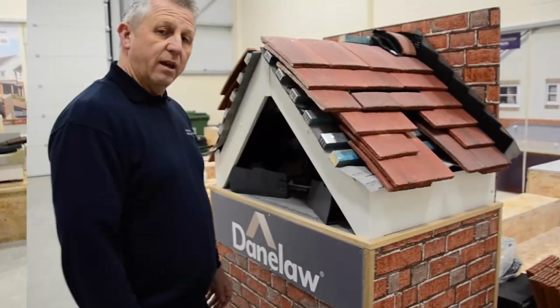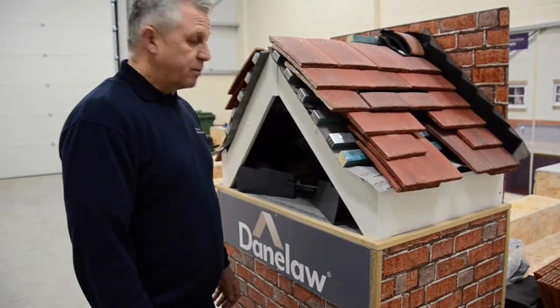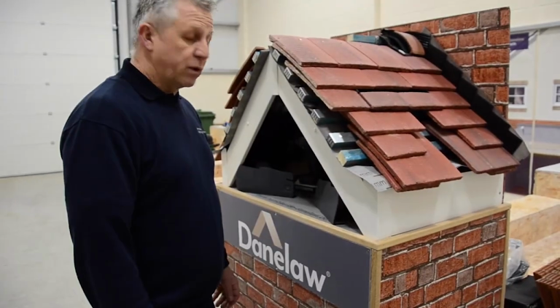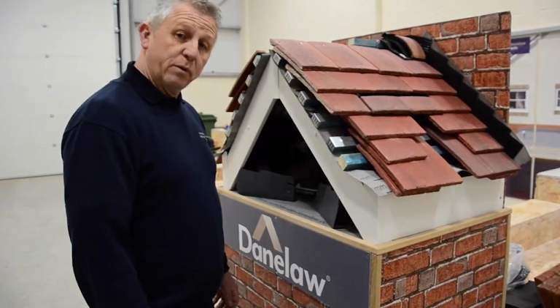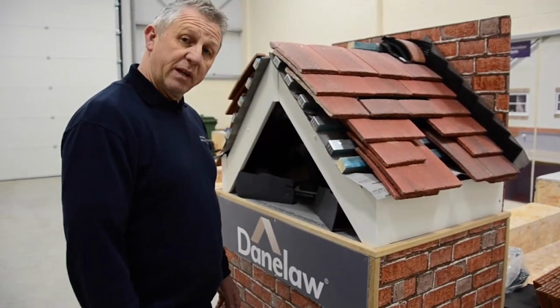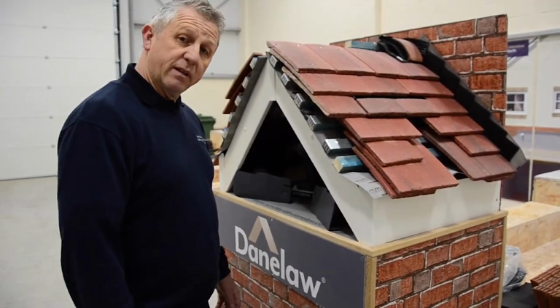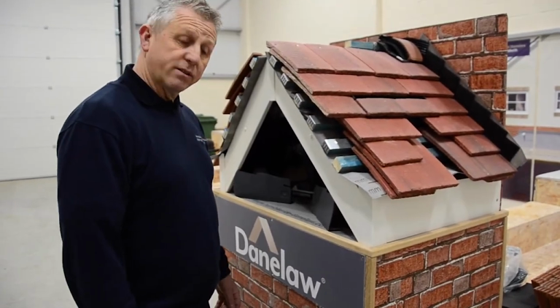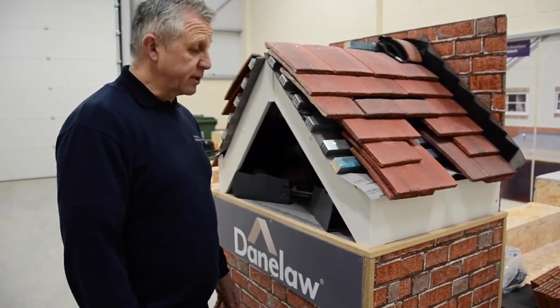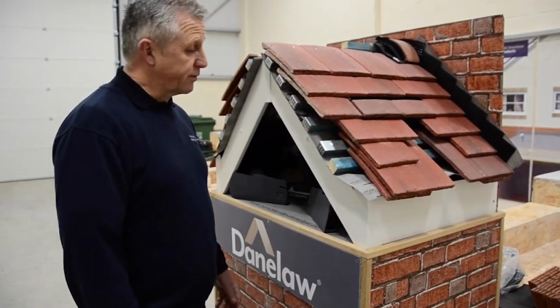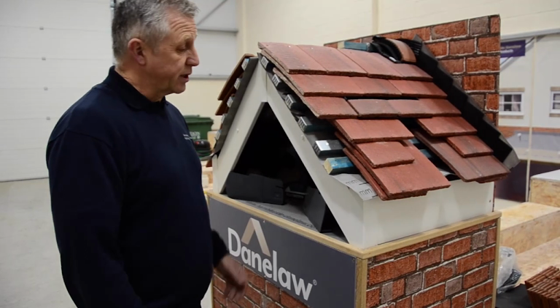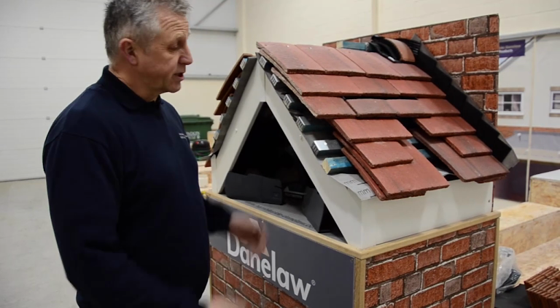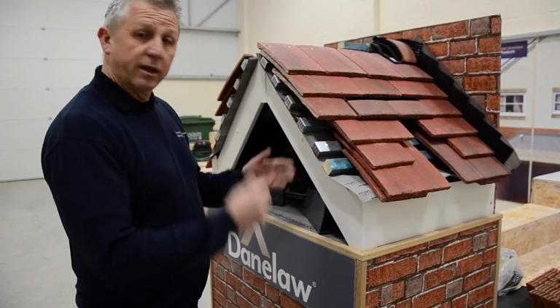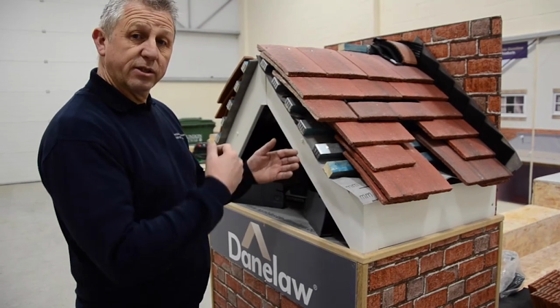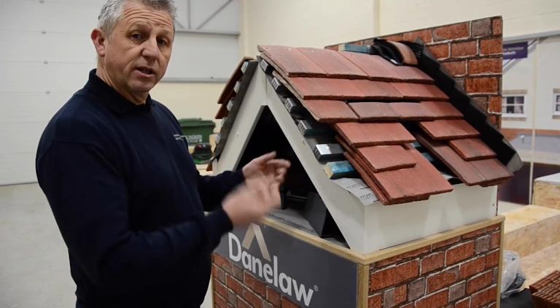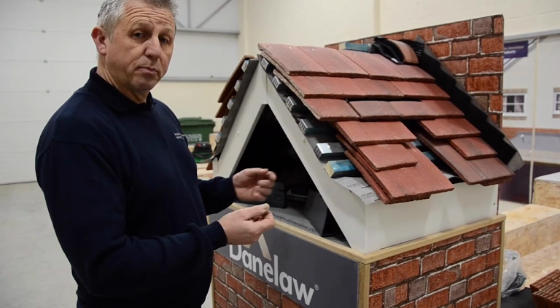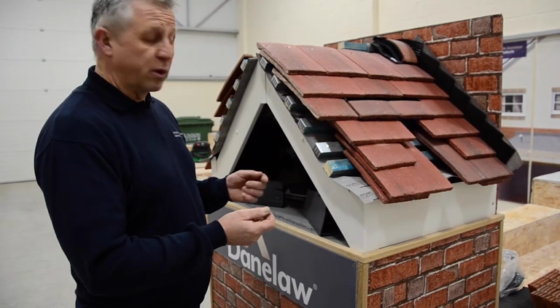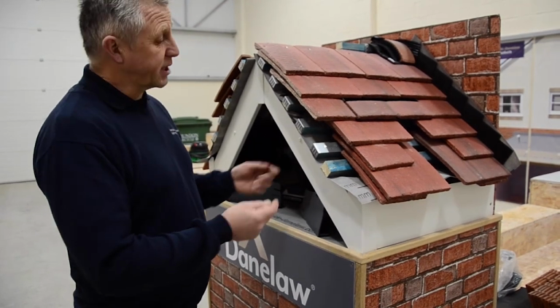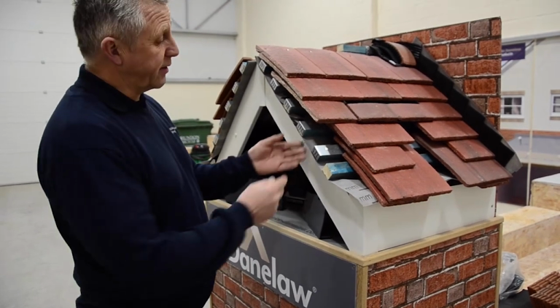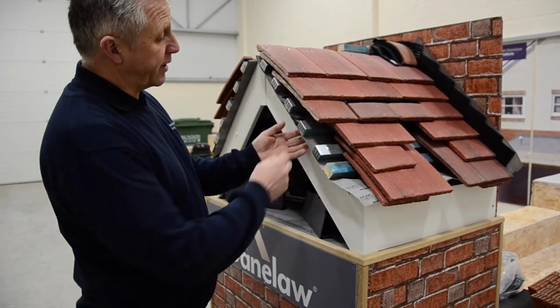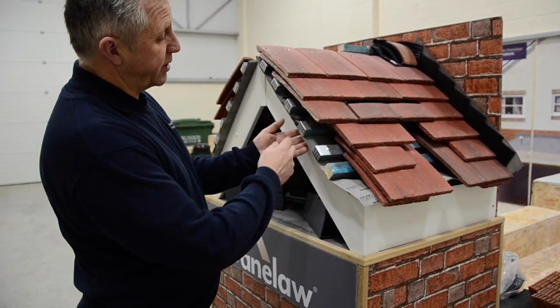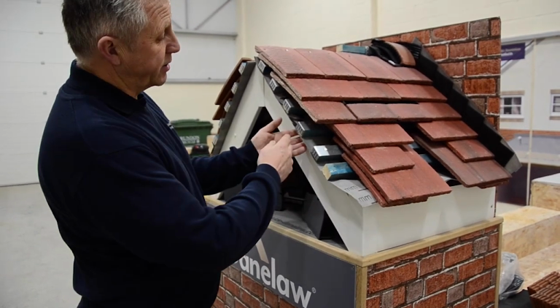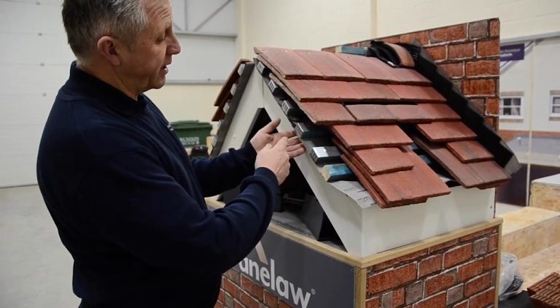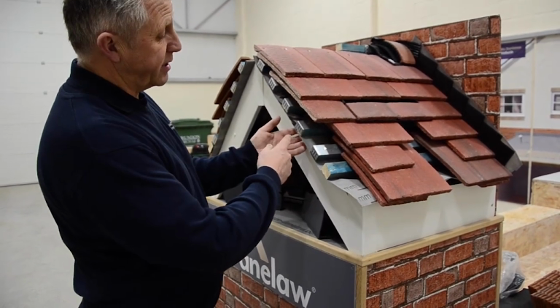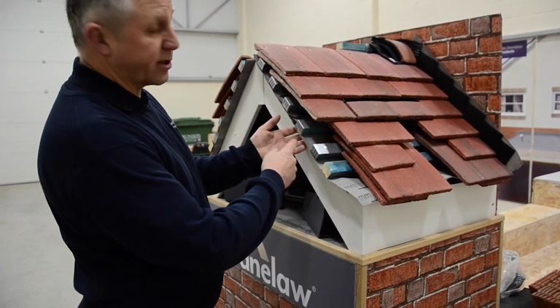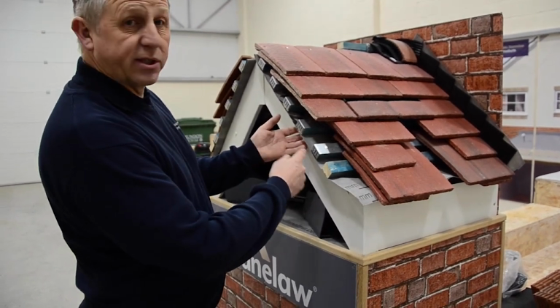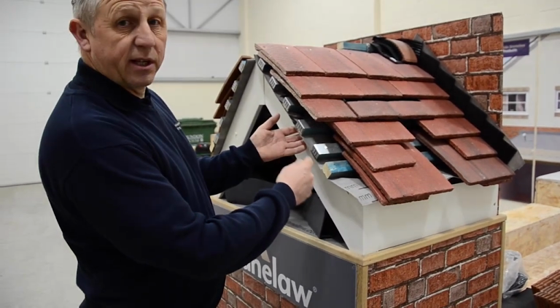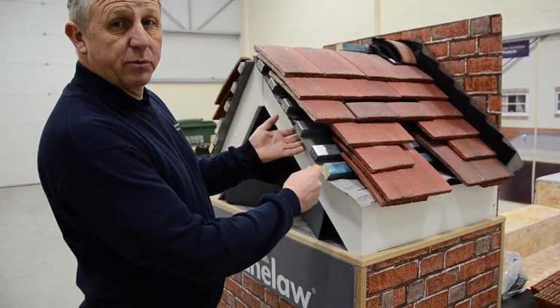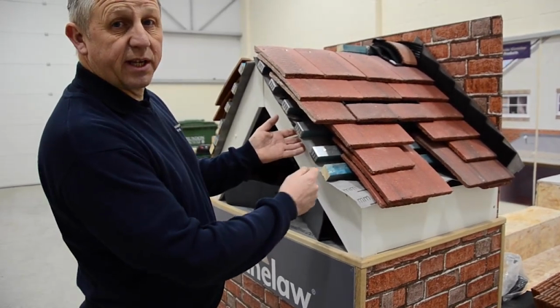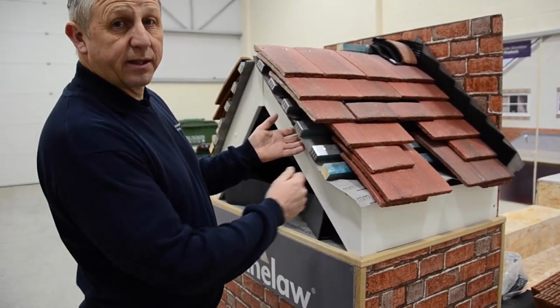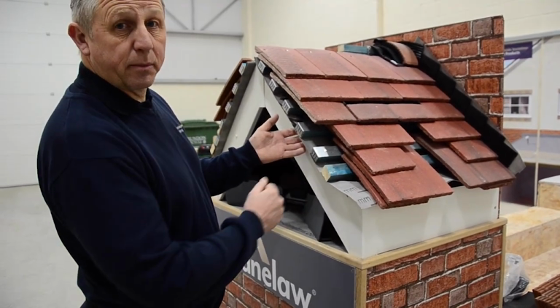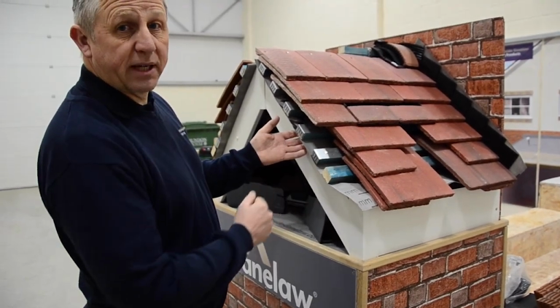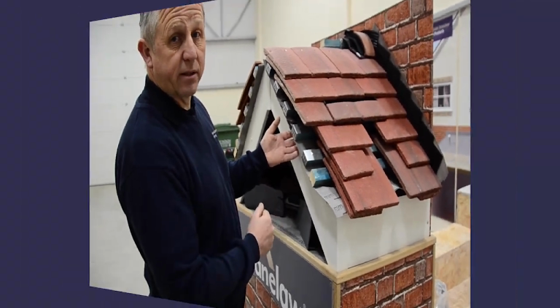Before we begin installing the verge, I'd just like to point out that the underlay is cut in line with the end of the batten.